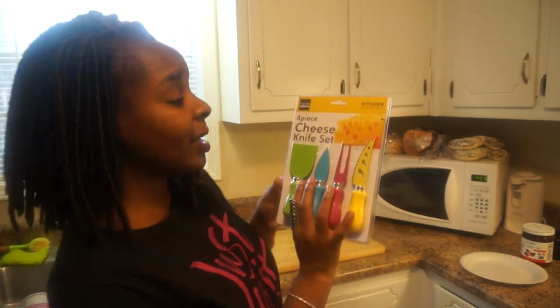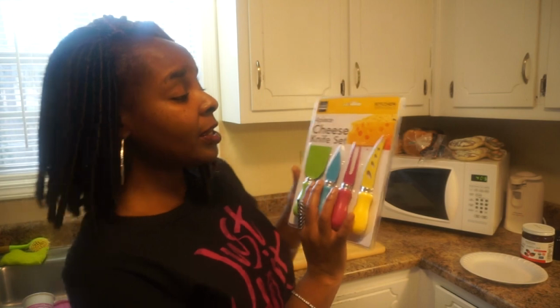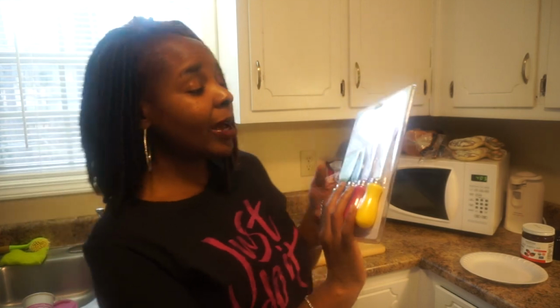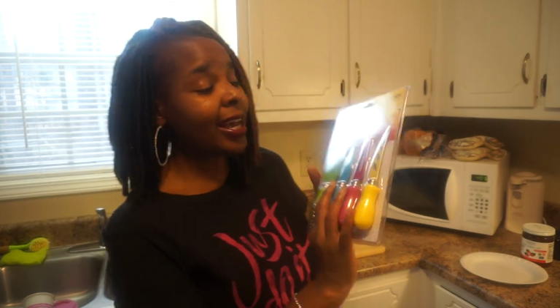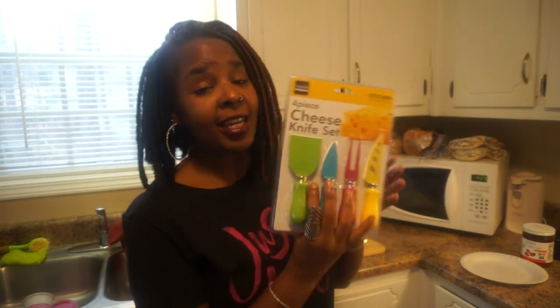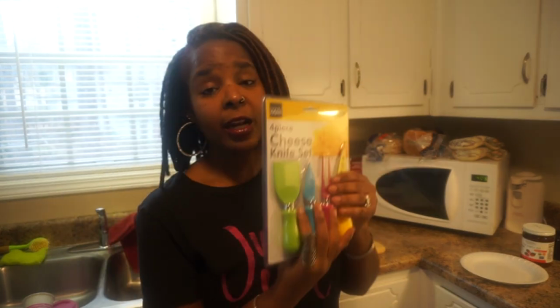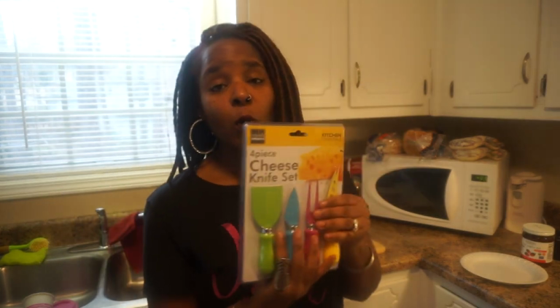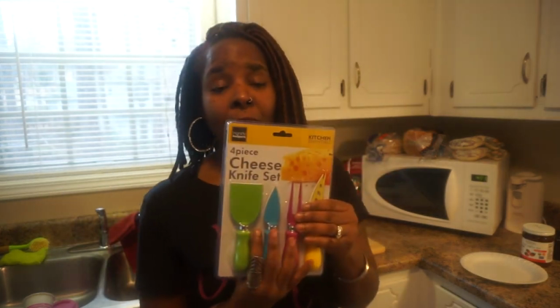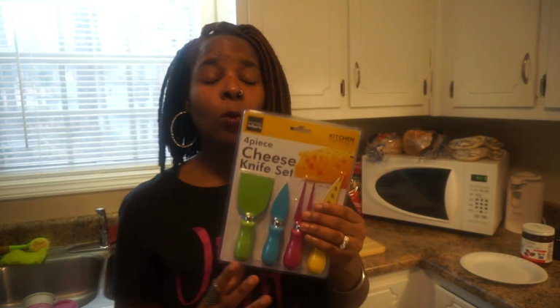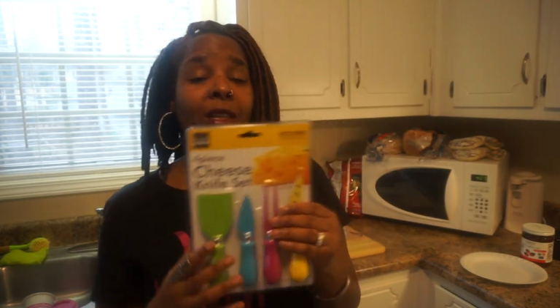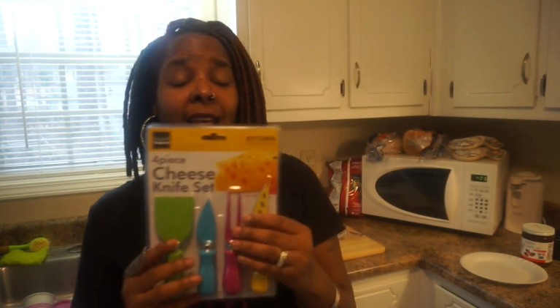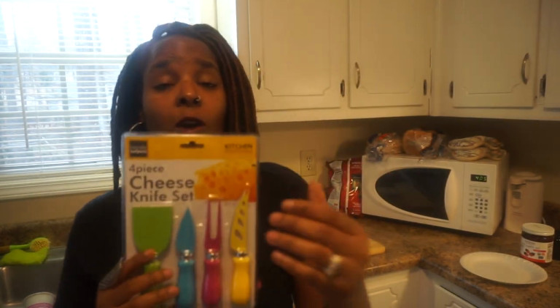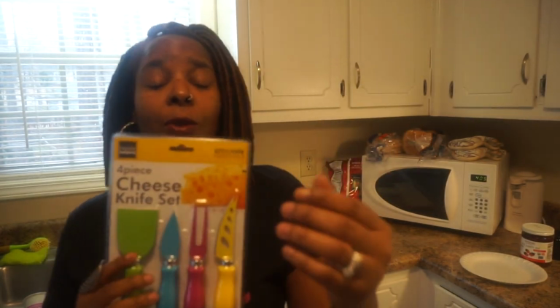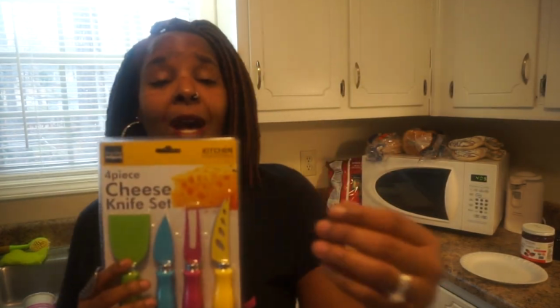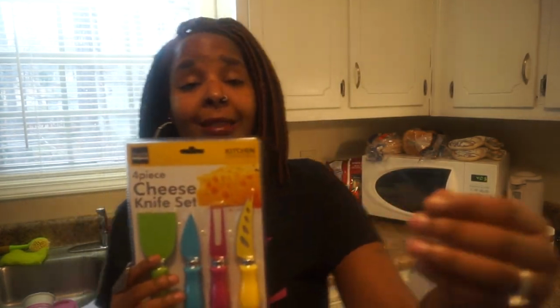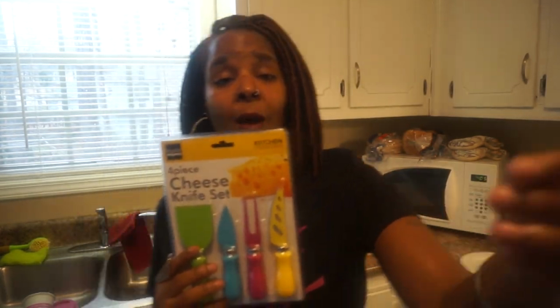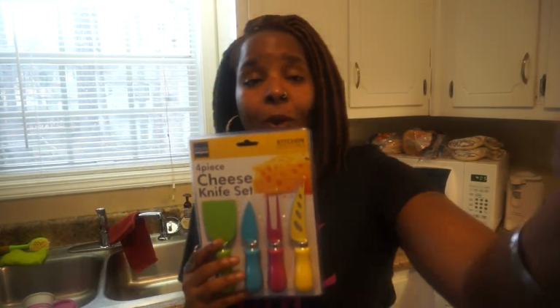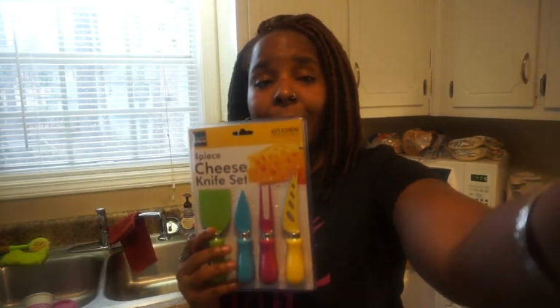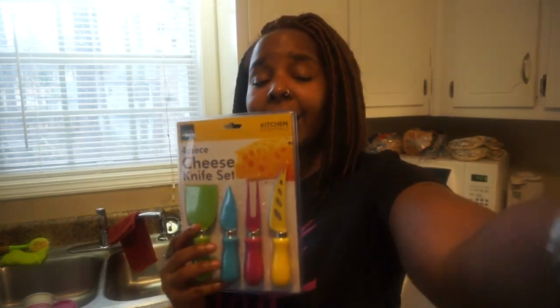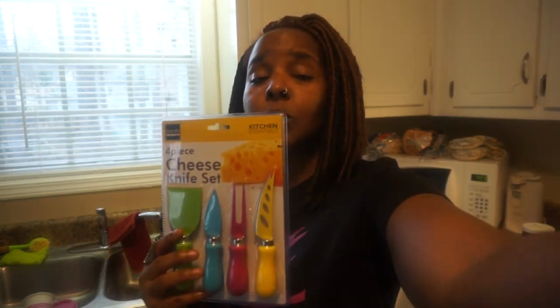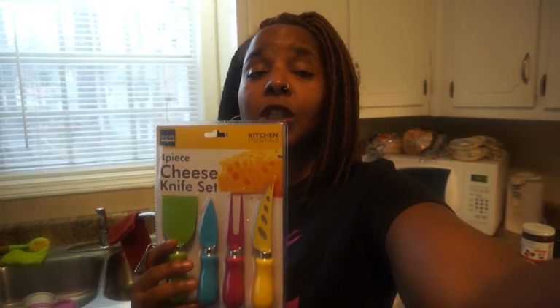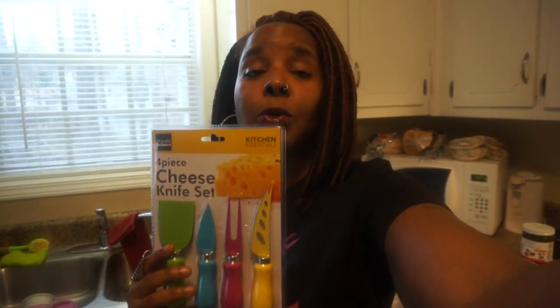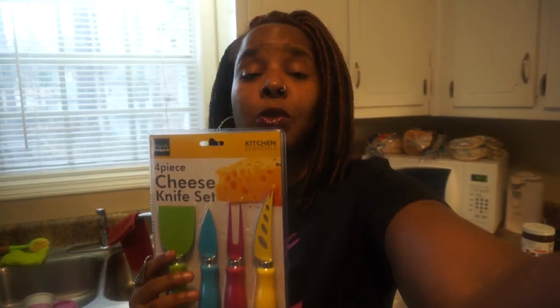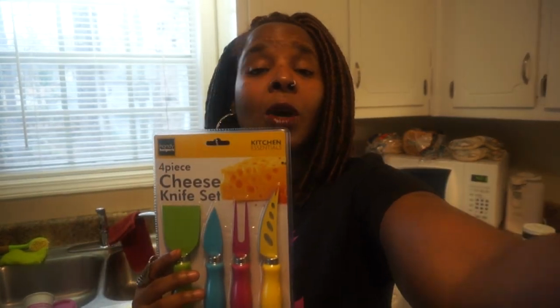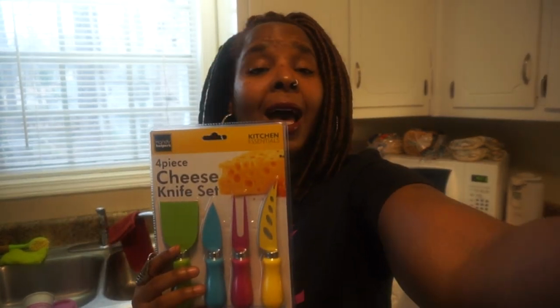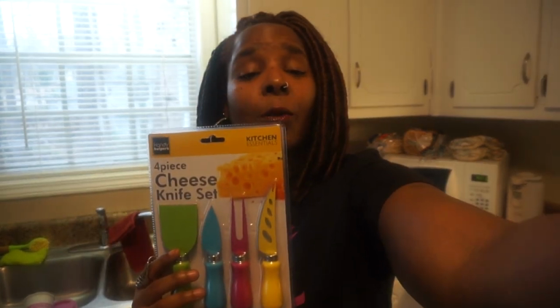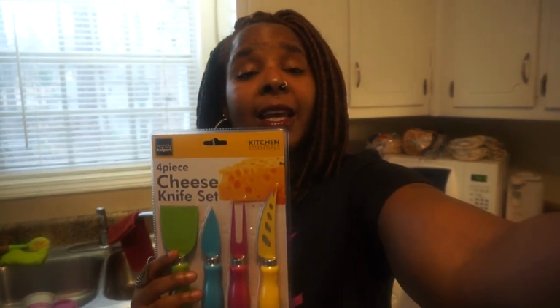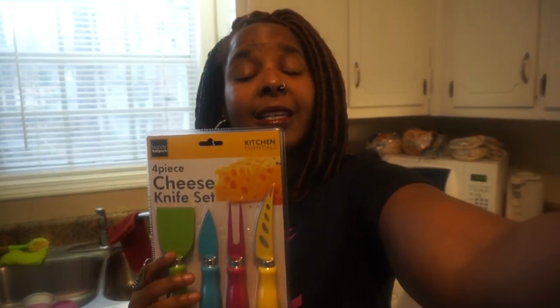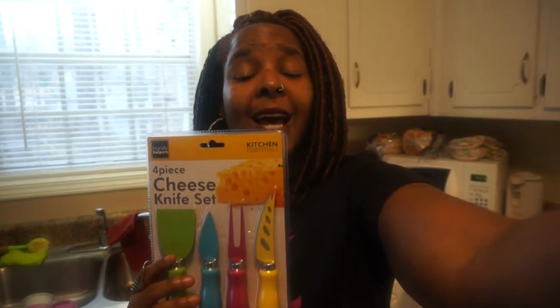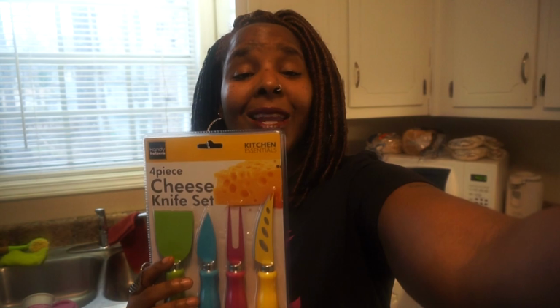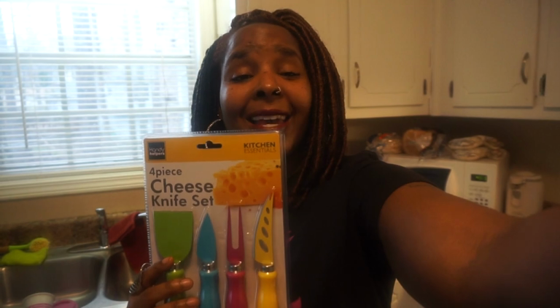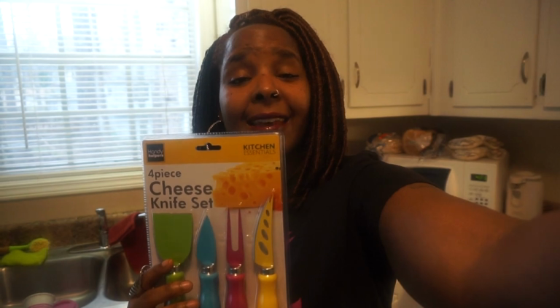So let me go ahead and get it open, and once I get it open, I'll be right back to show you how it is and how I like it.